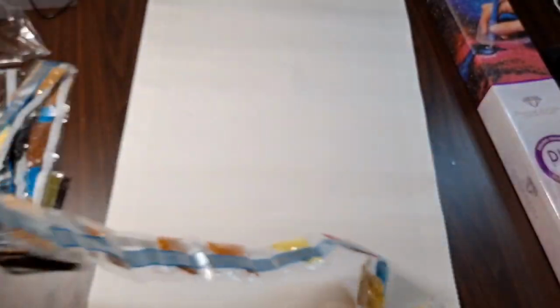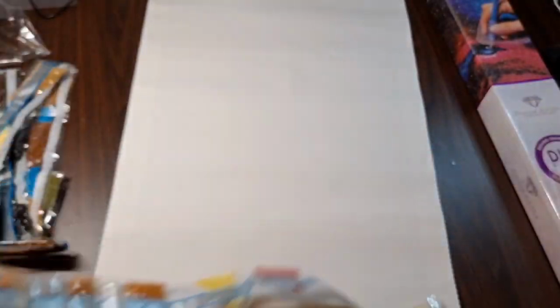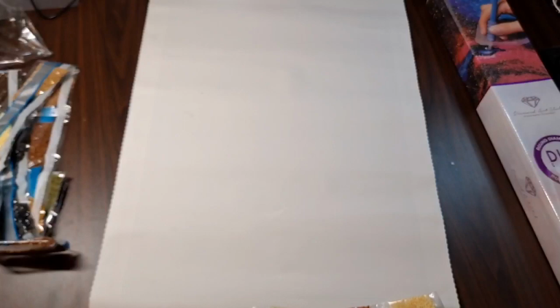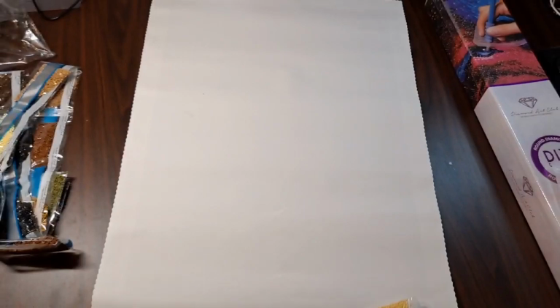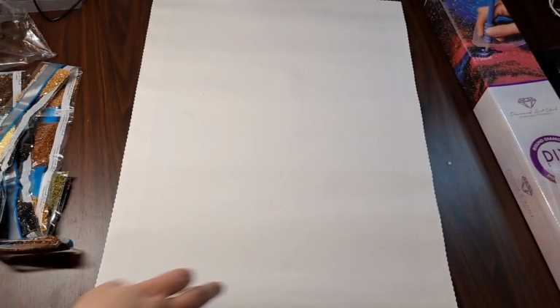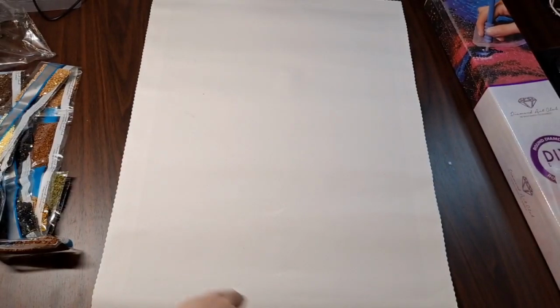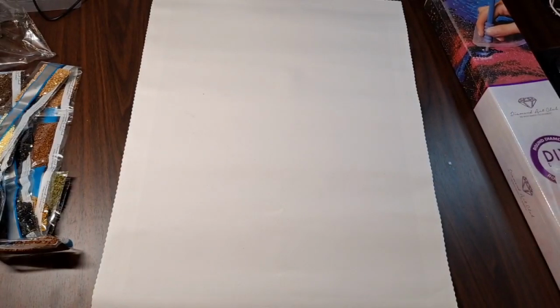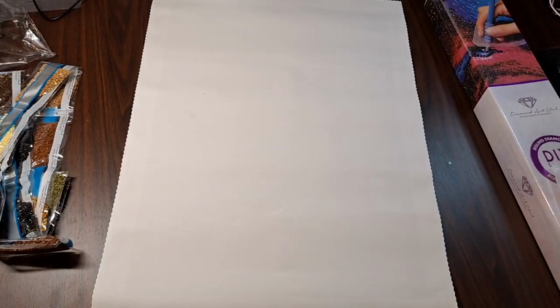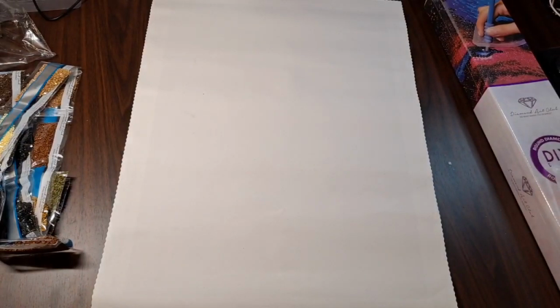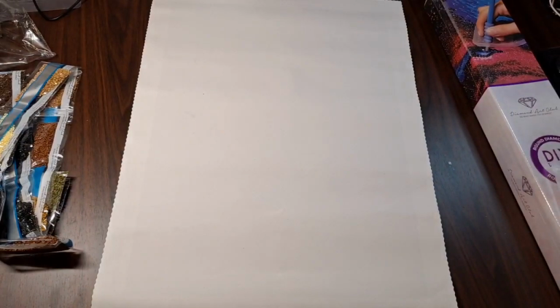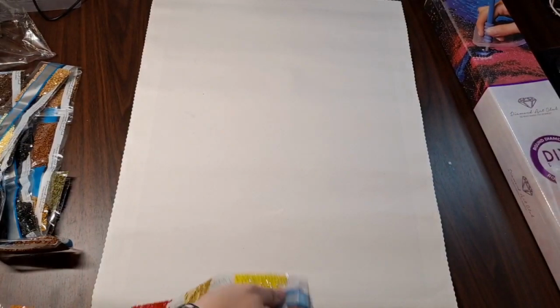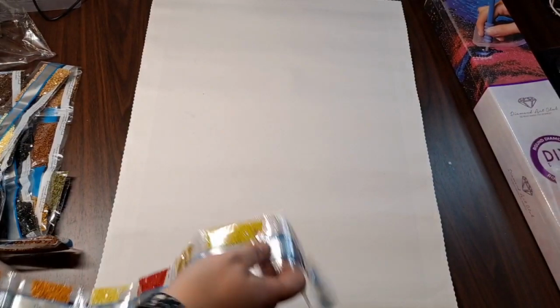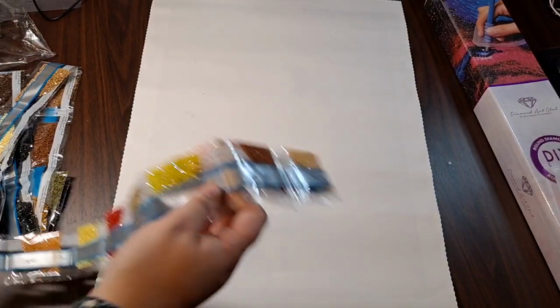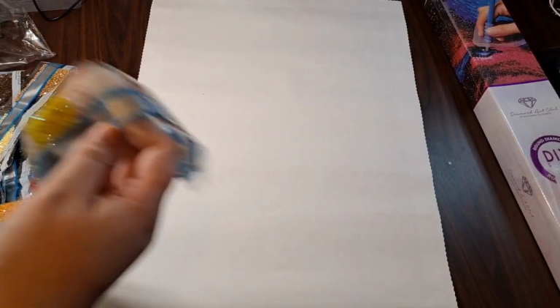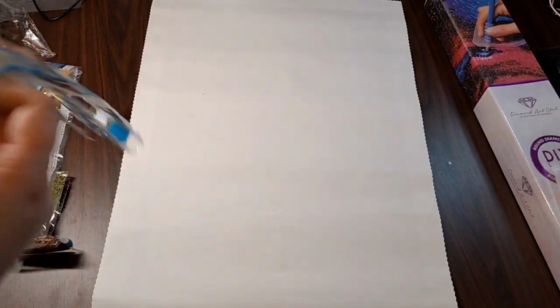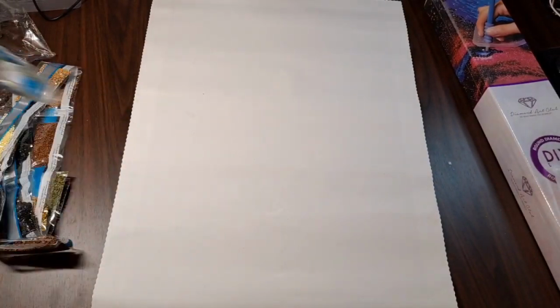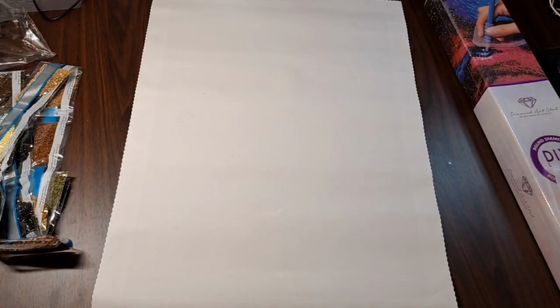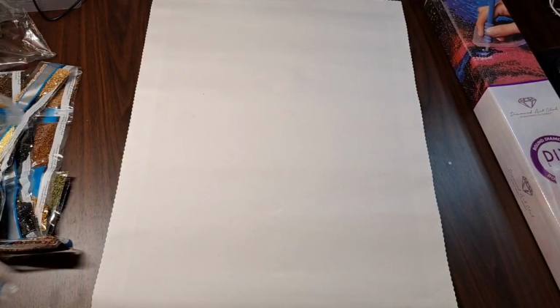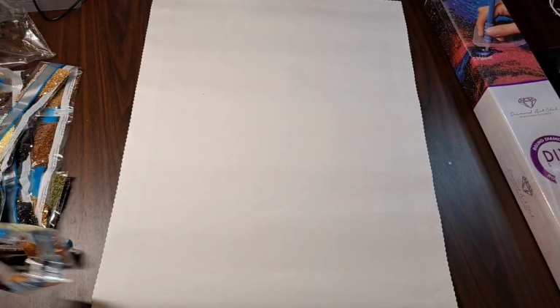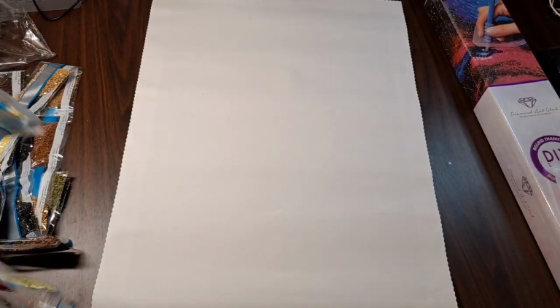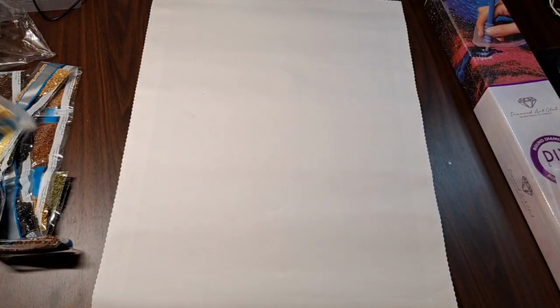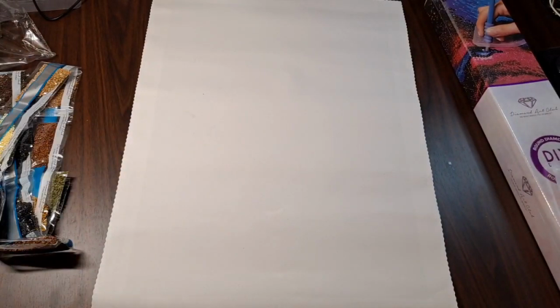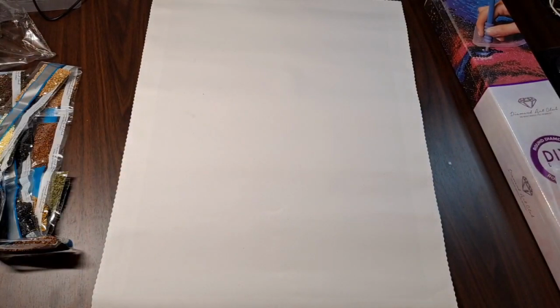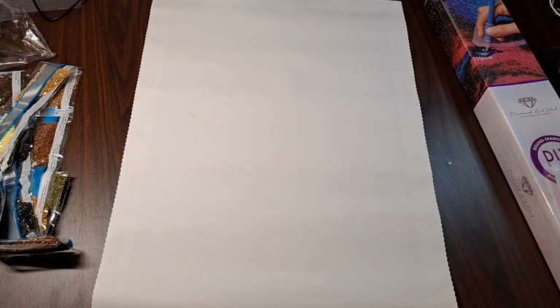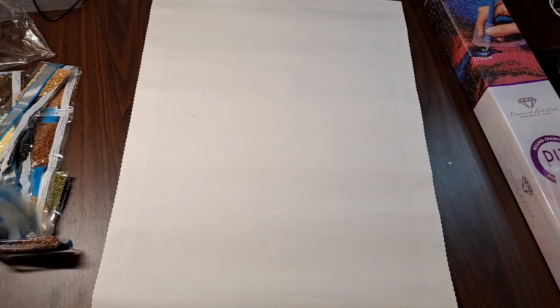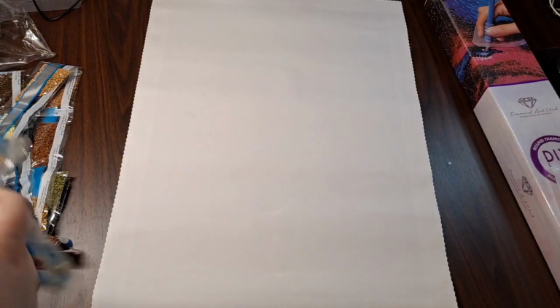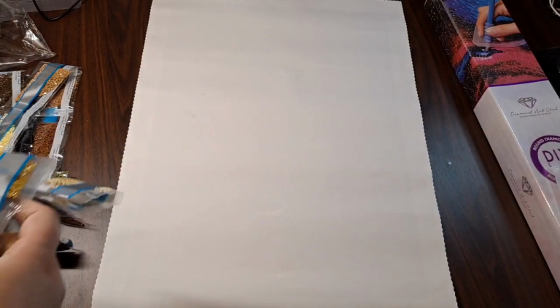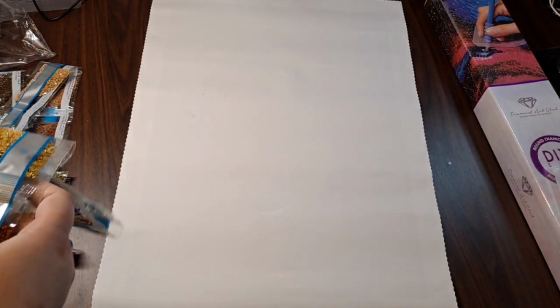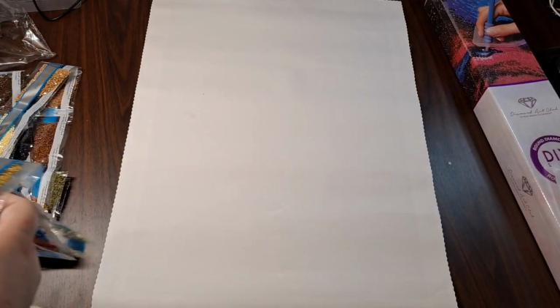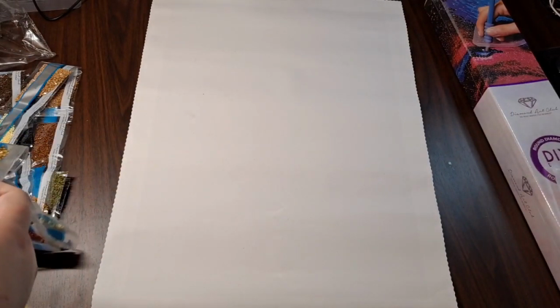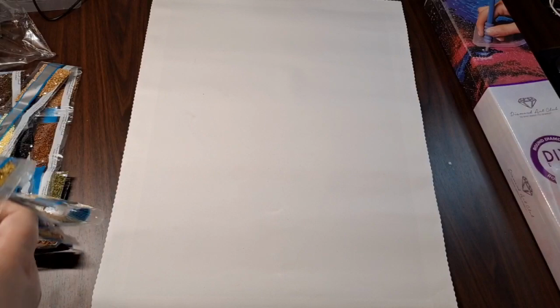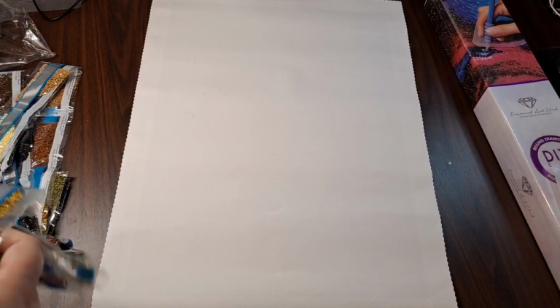AB stands for Aurora Borealis — you can see that extra shiny coating on the top of these drills. What that does is make the drills themselves more reflective and reflect light off of the other drills around them, which just makes your canvas more sparkly and gives it a little extra pizzazz. Continuing: 733, 817, 165, 436, 783, 782, 3855, 814, 498, 437, 833, and 400.